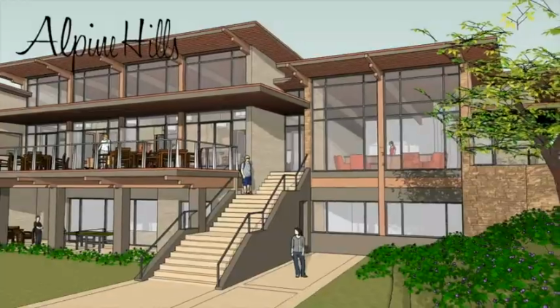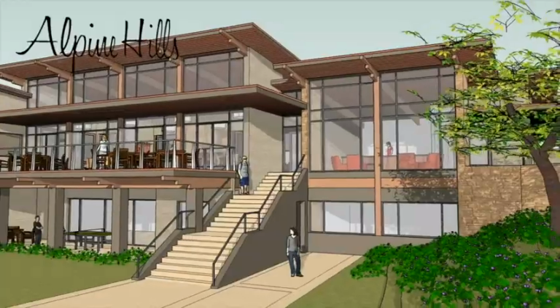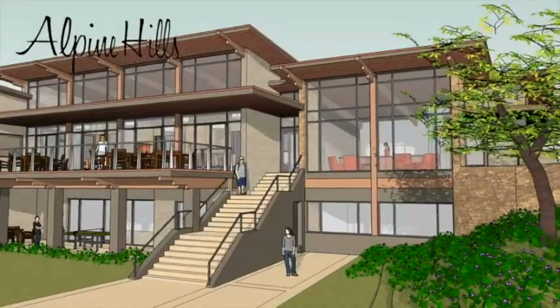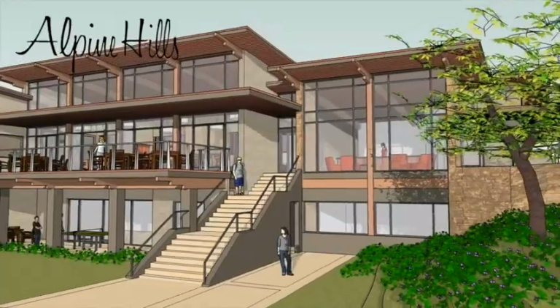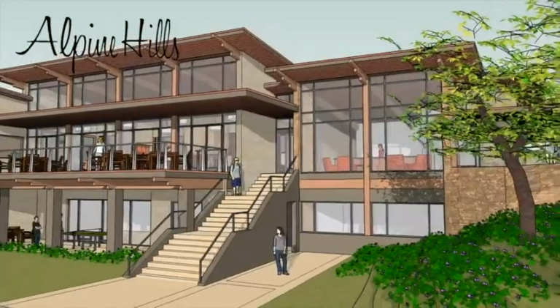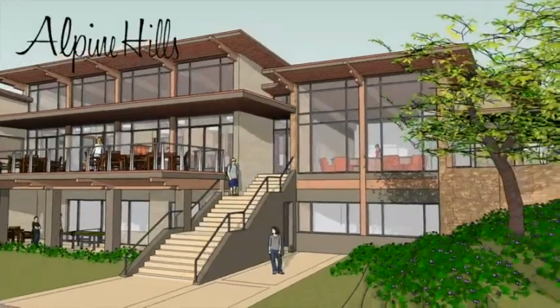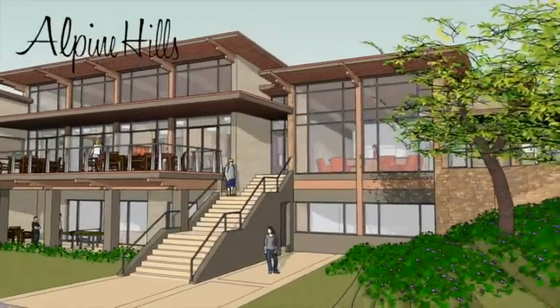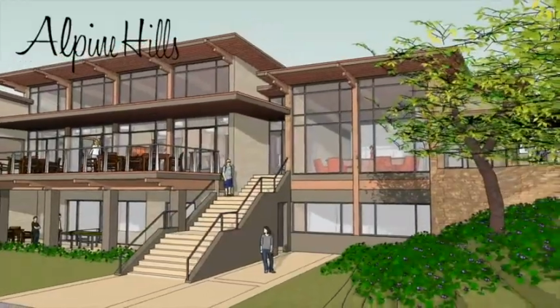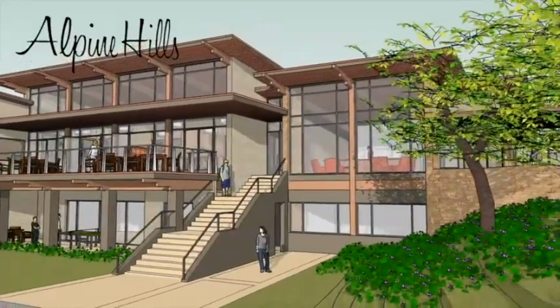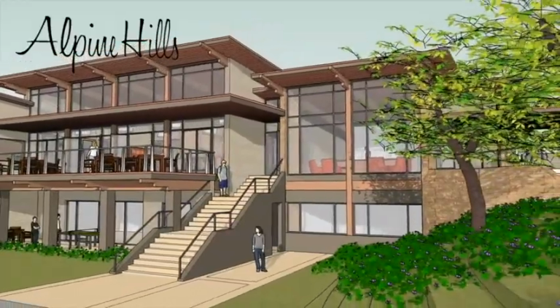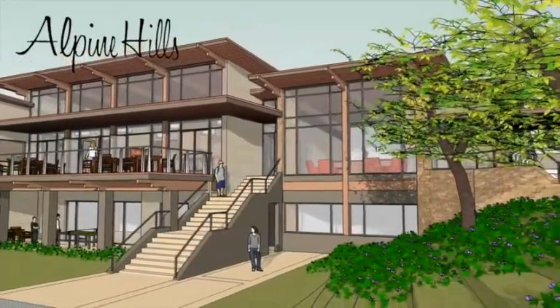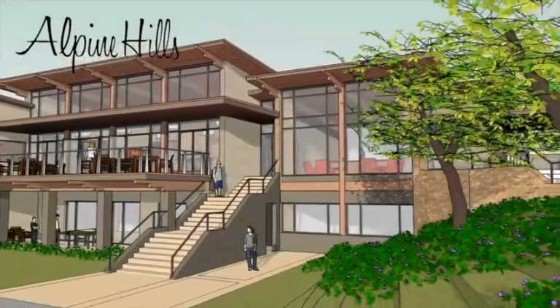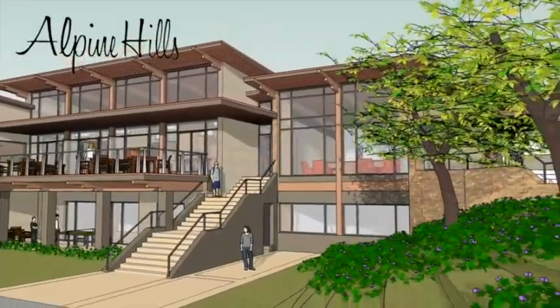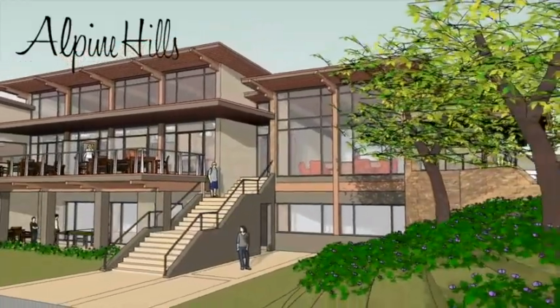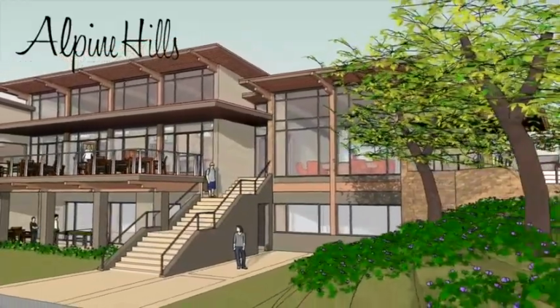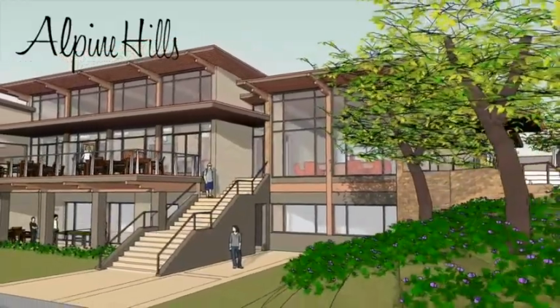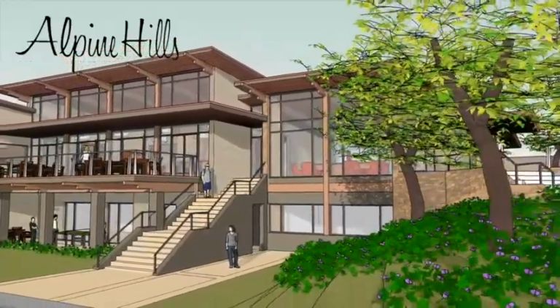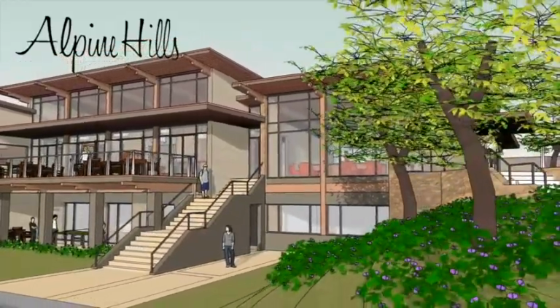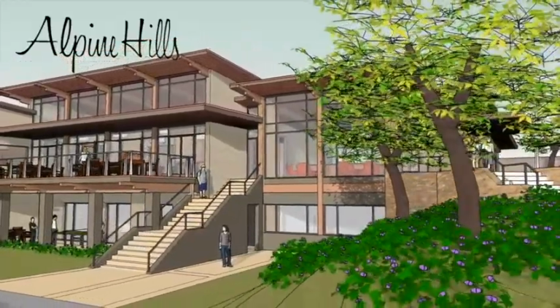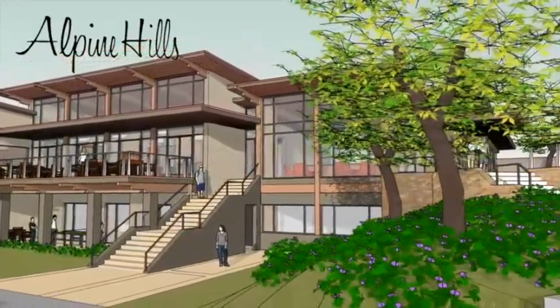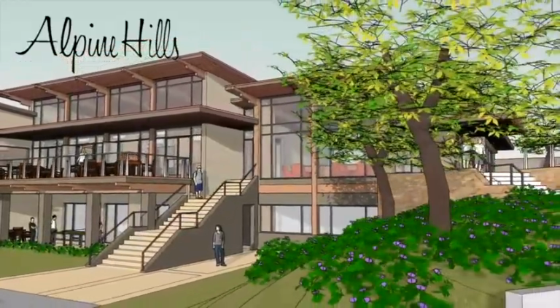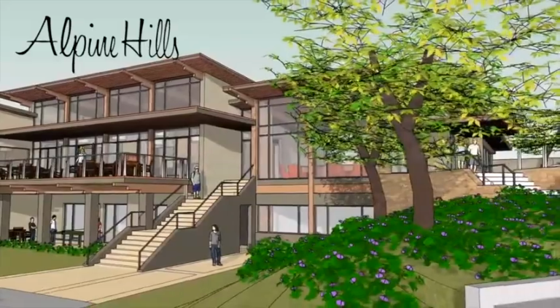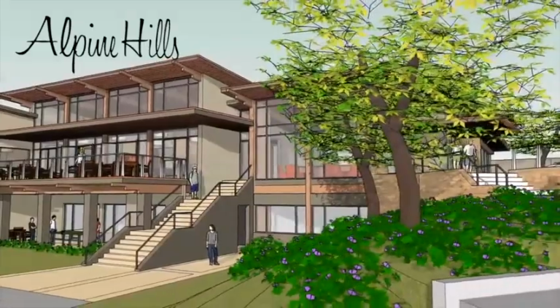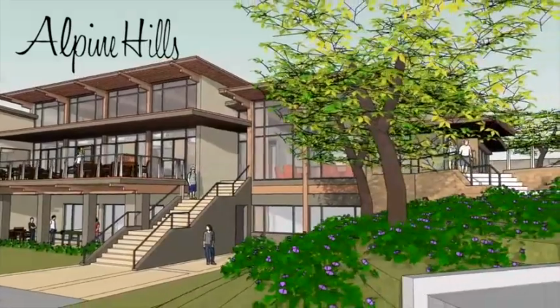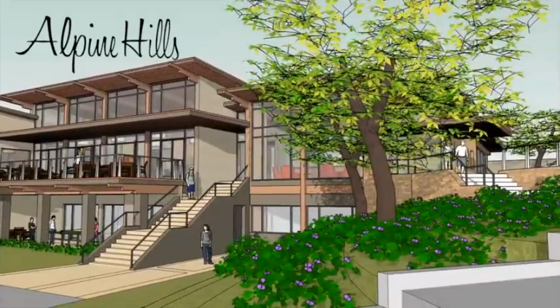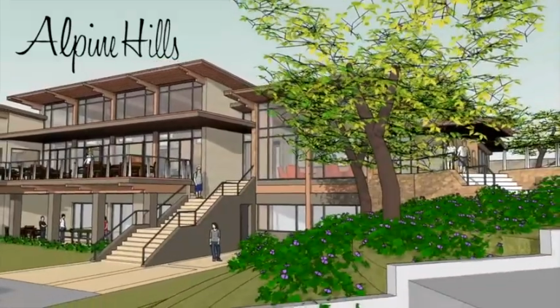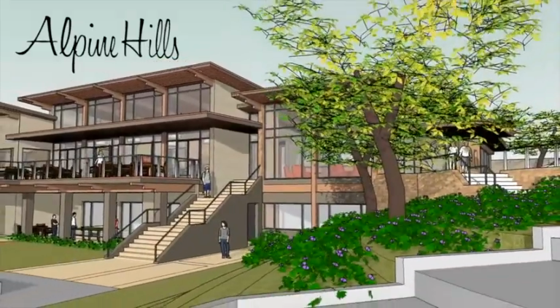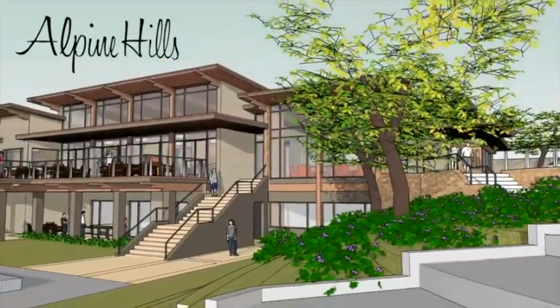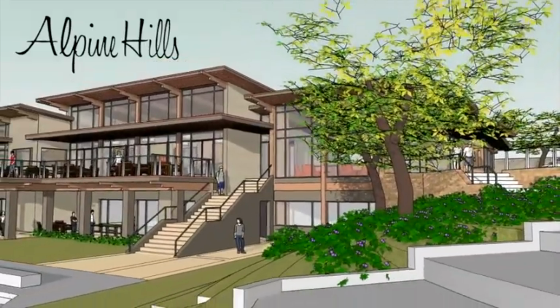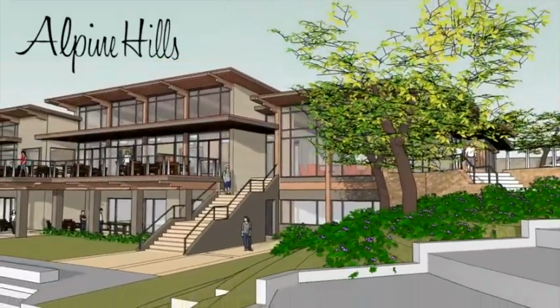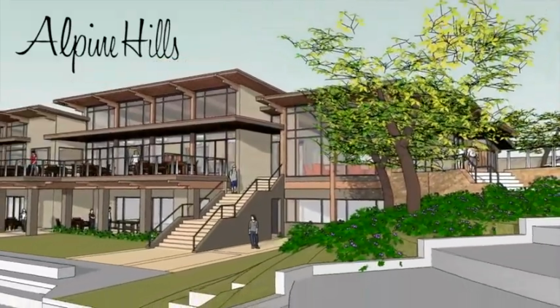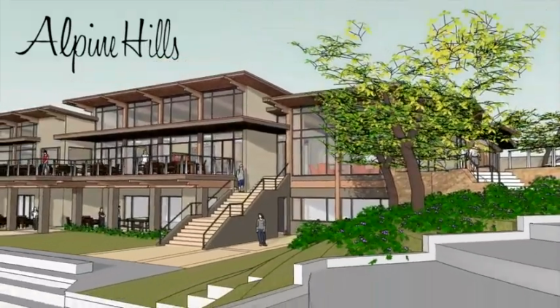I hope you've enjoyed this sneak peek into your new clubhouse and now can better visualize what you will be enjoying in the very near future.